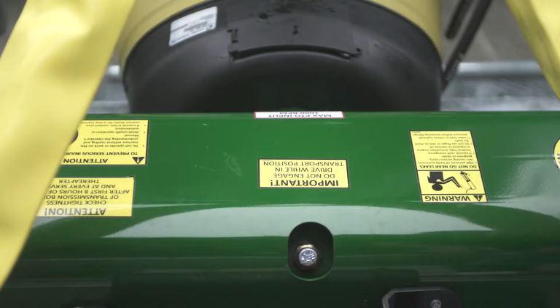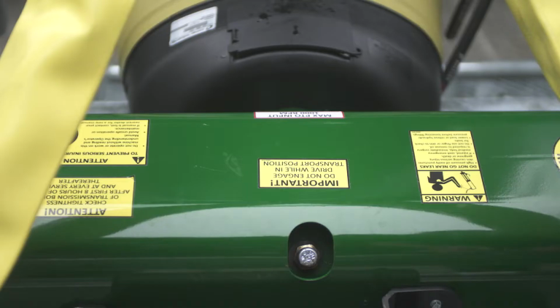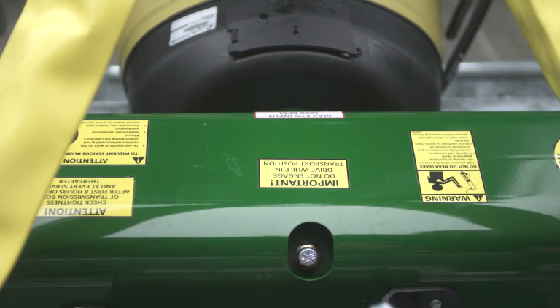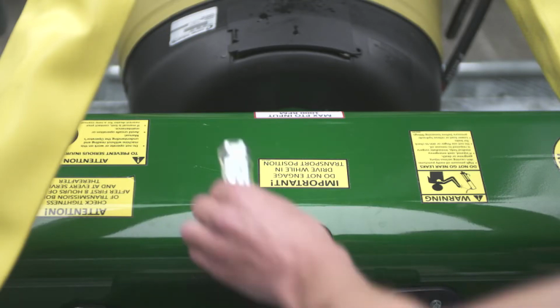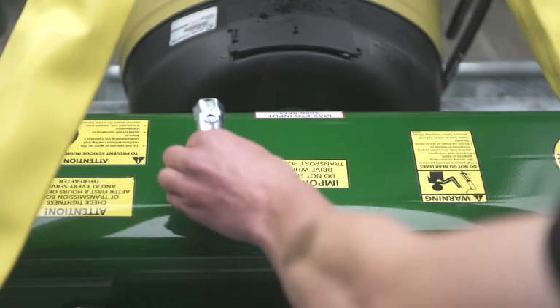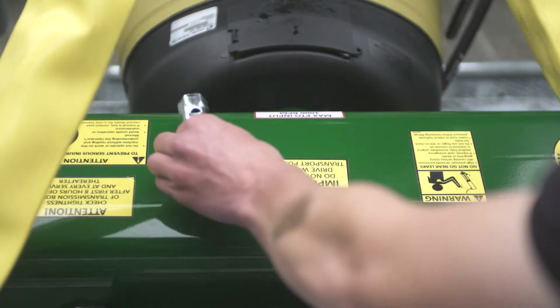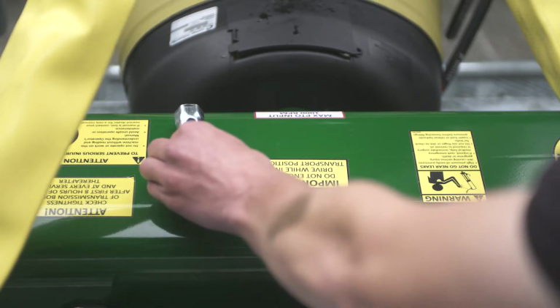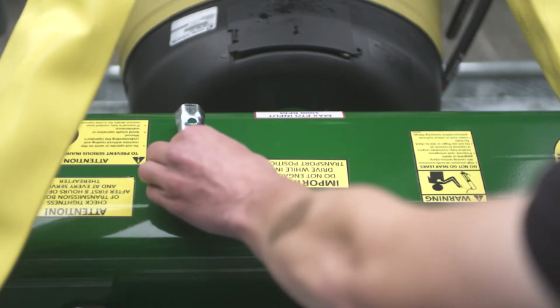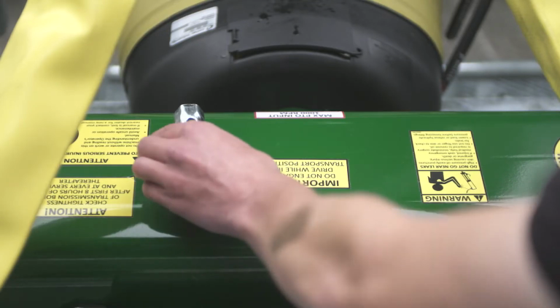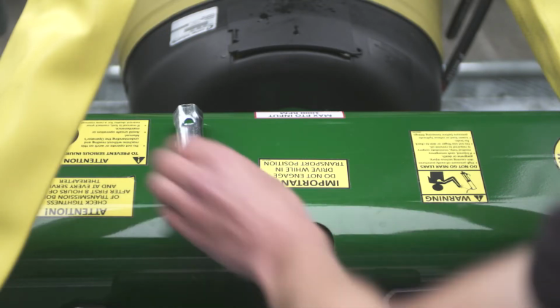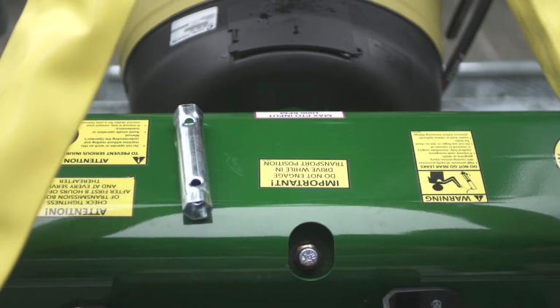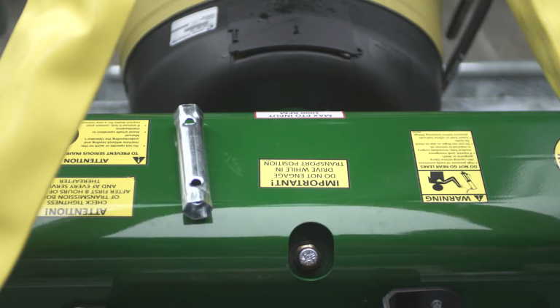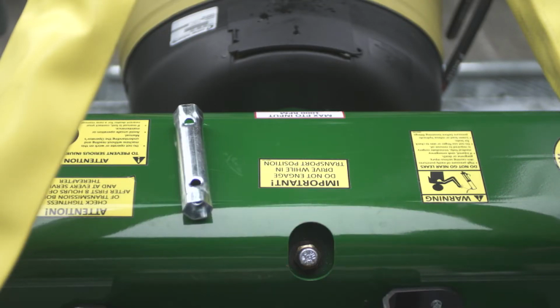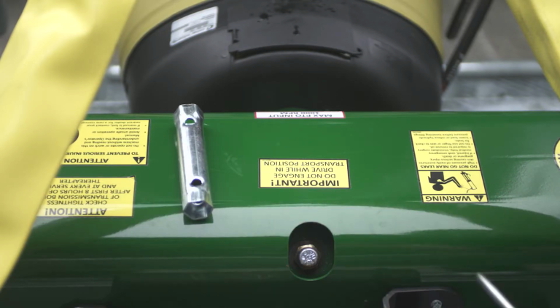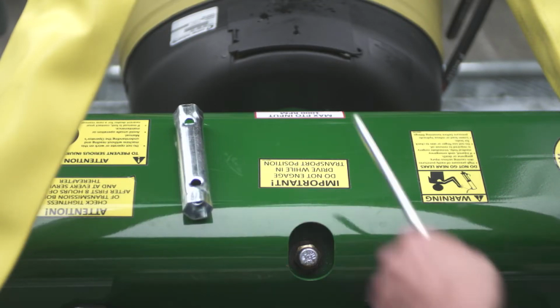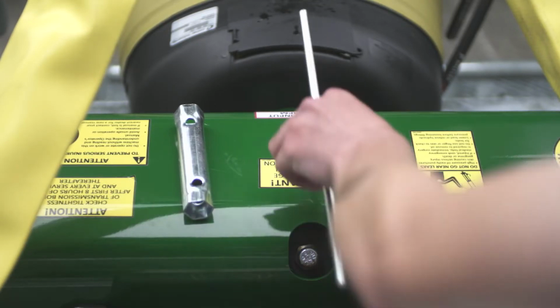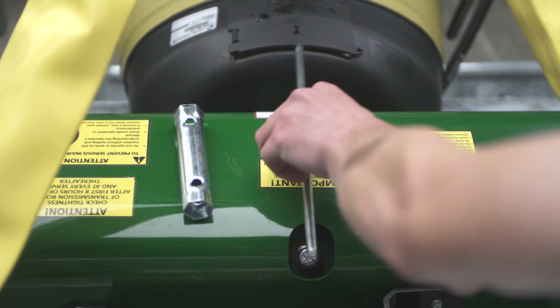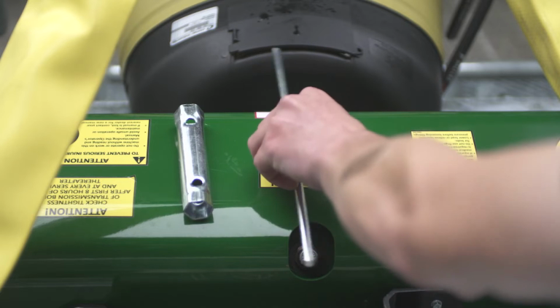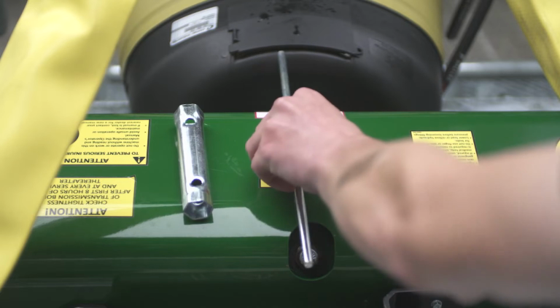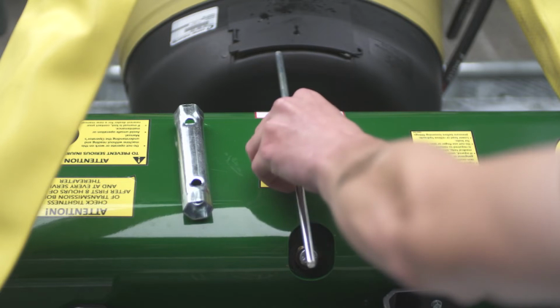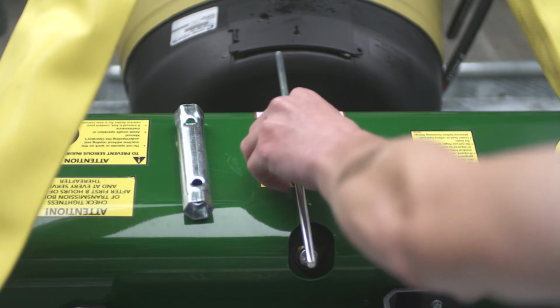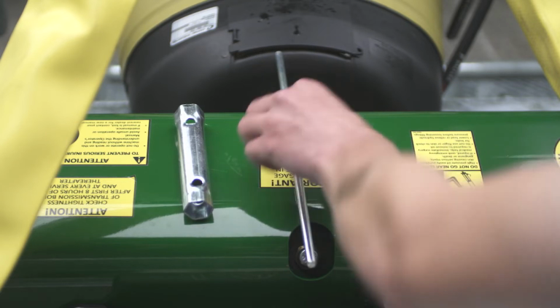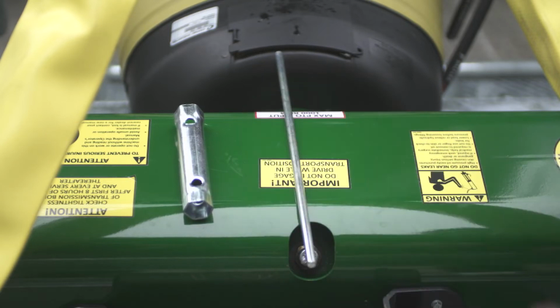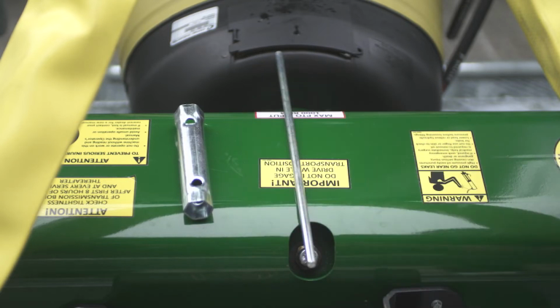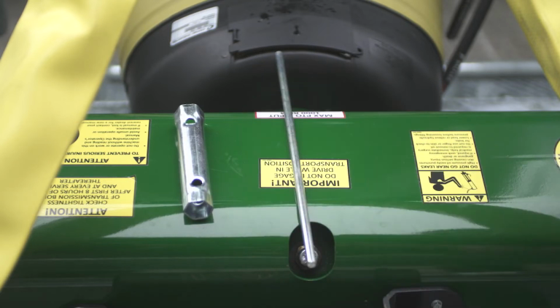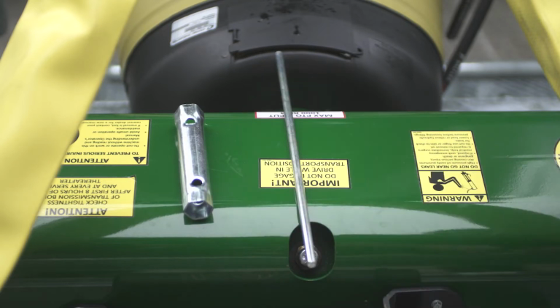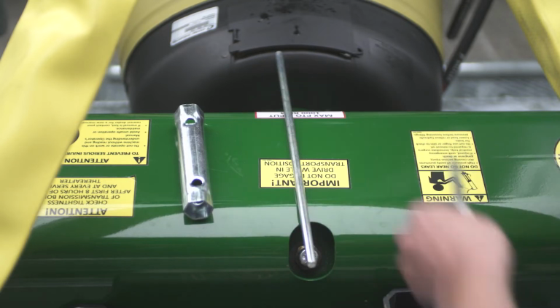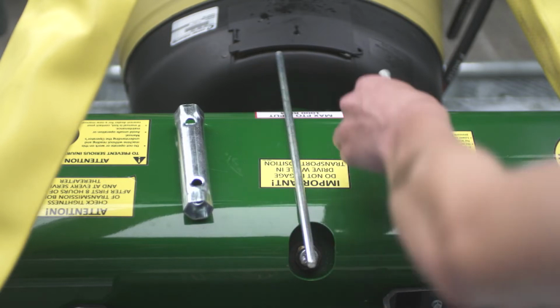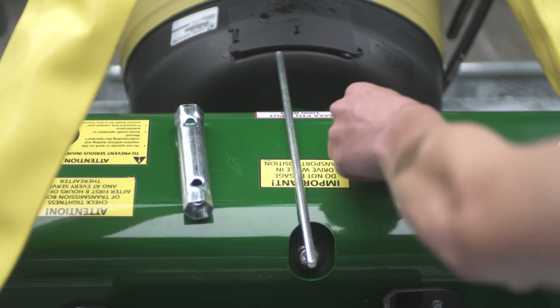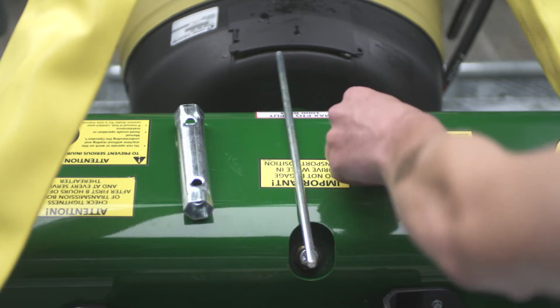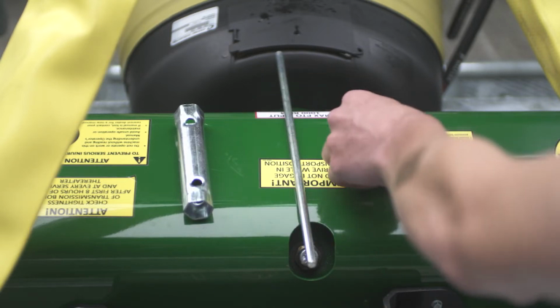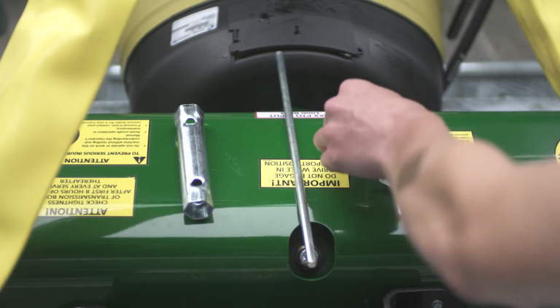These are the tools supplied with the machine. The user manual is also contained in the tube.